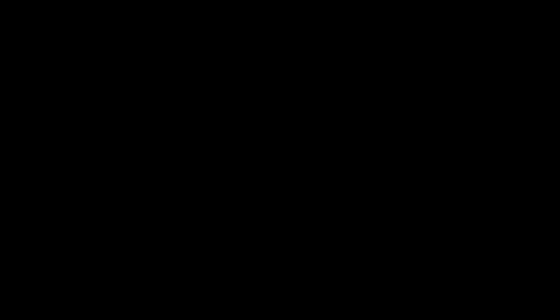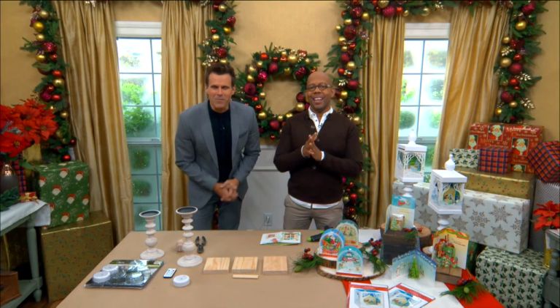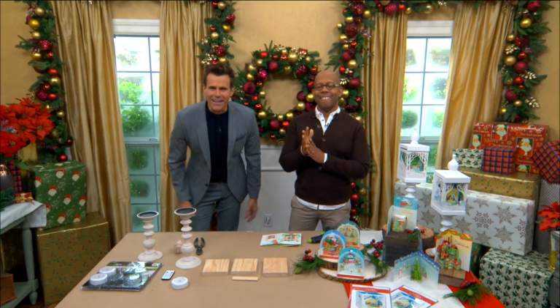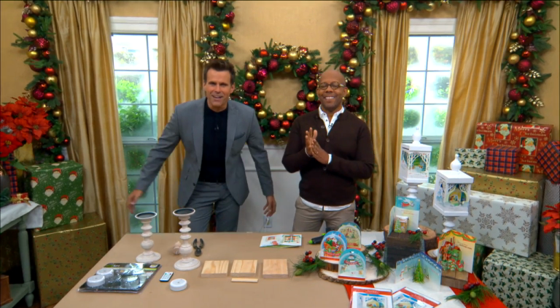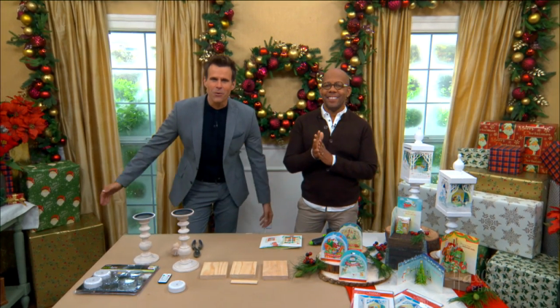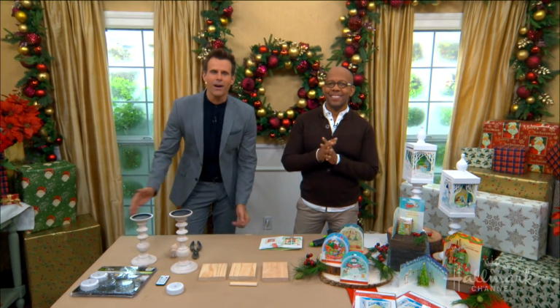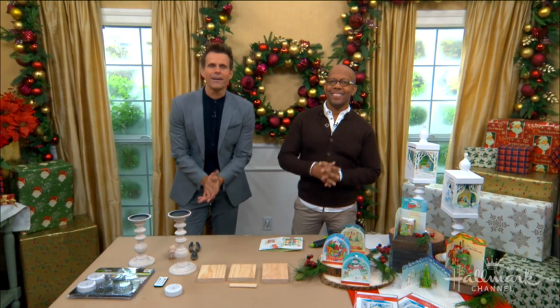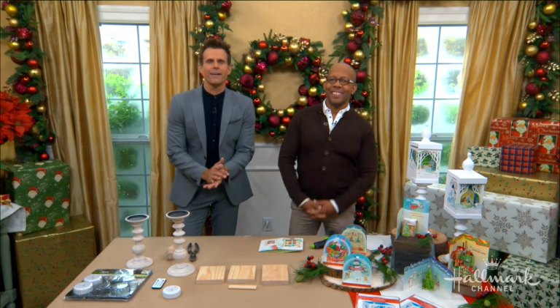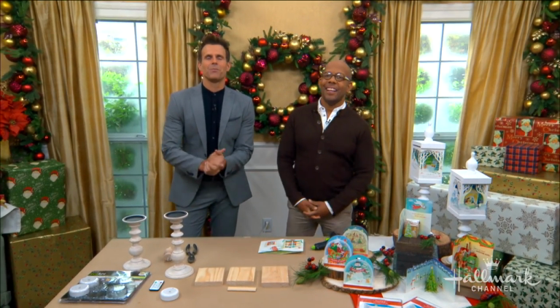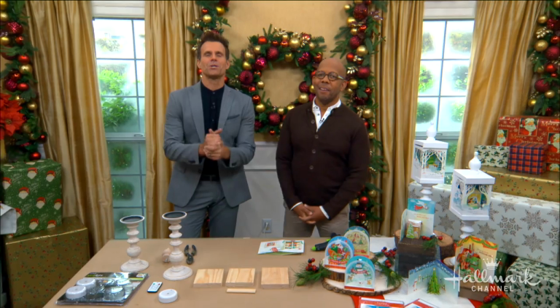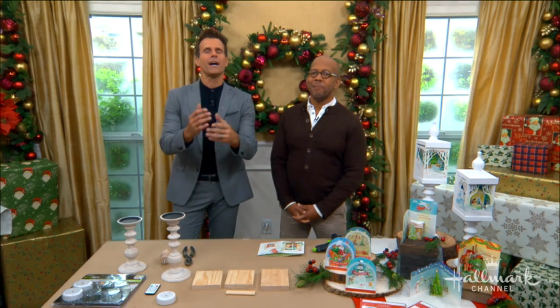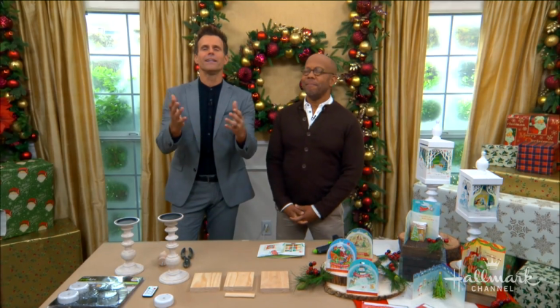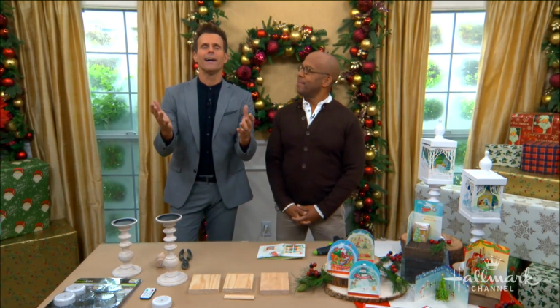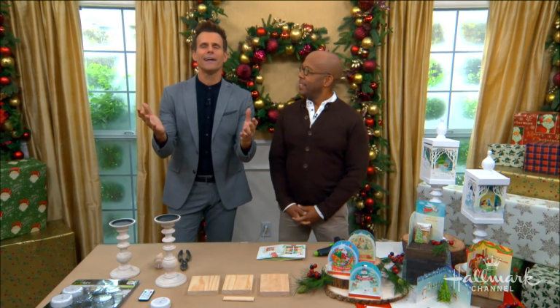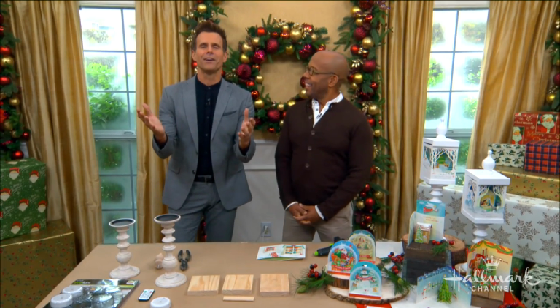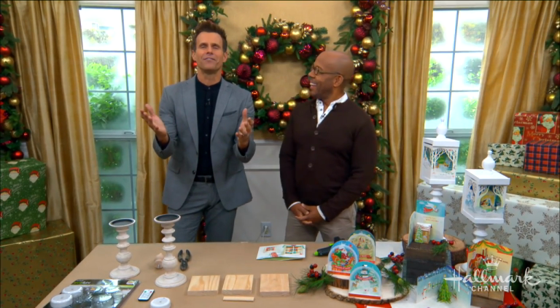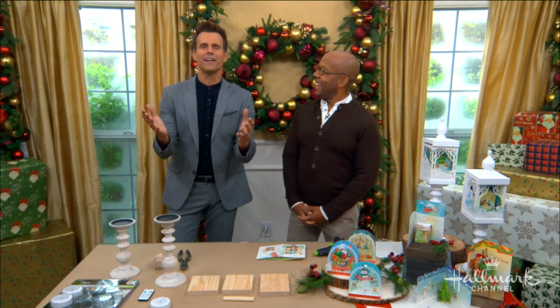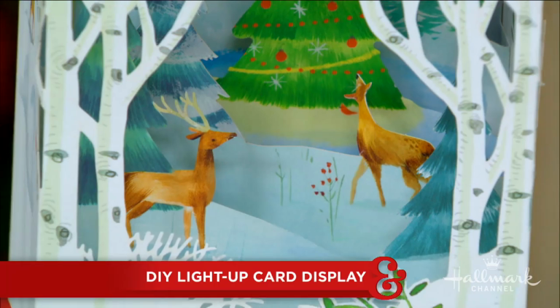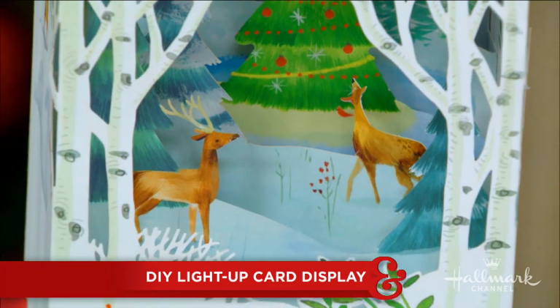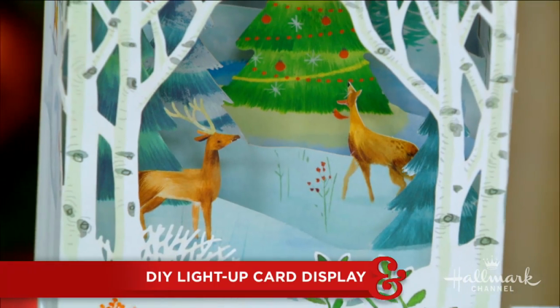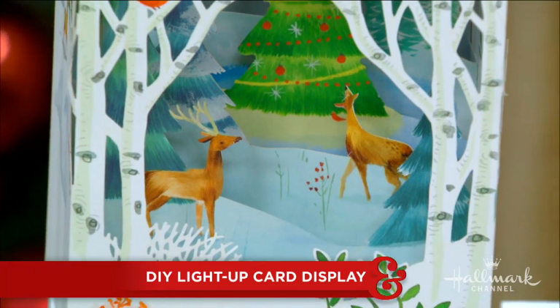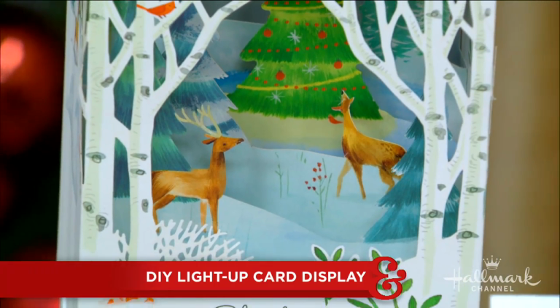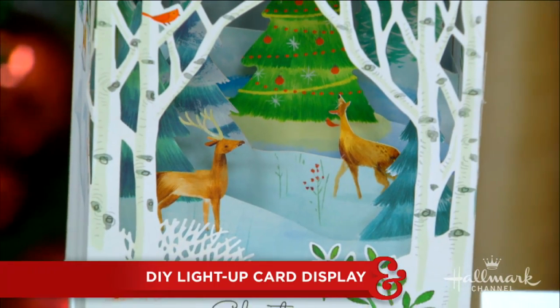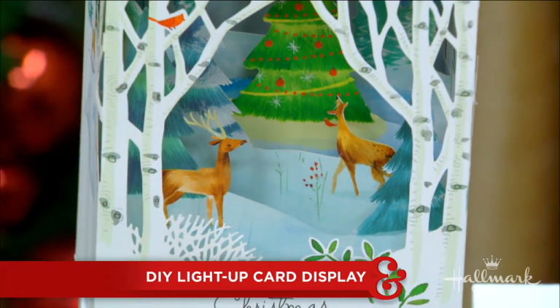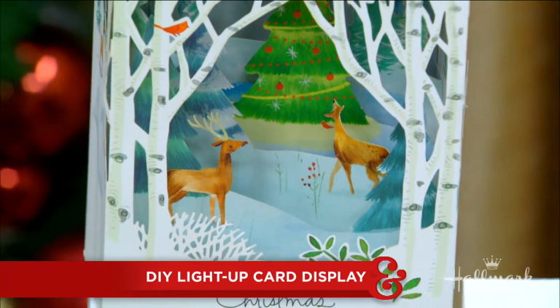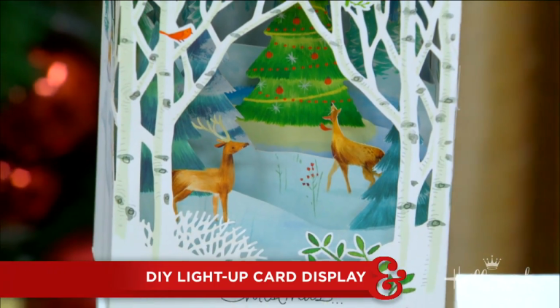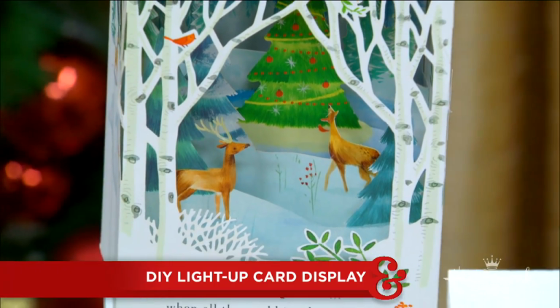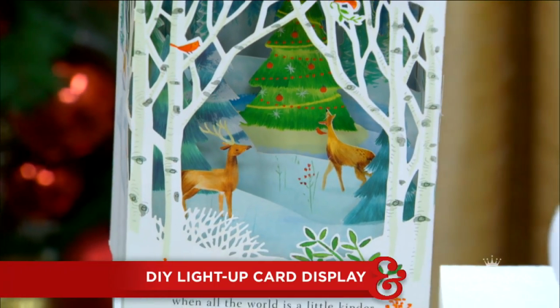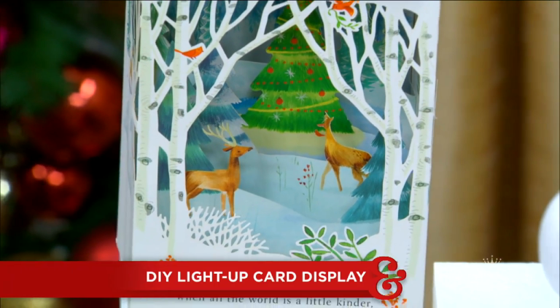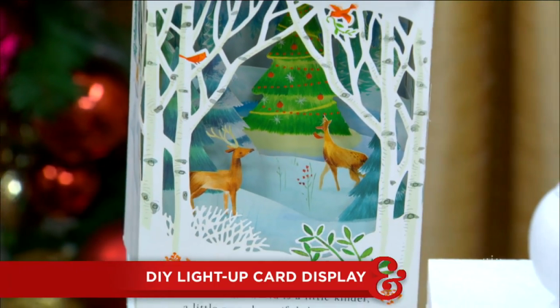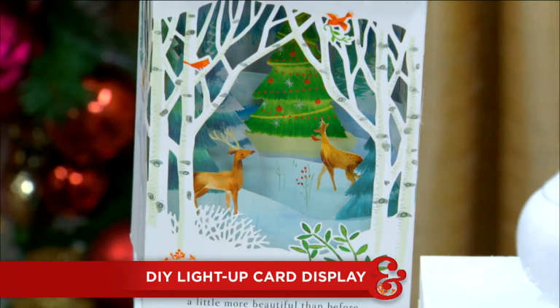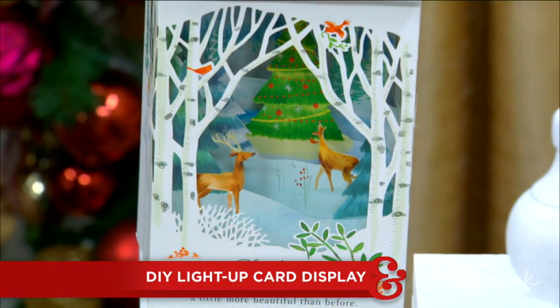Welcome back, everyone. Here to help shine a light on our favorite Christmas cards is the man, the myth, the legend — Ken Wingard!